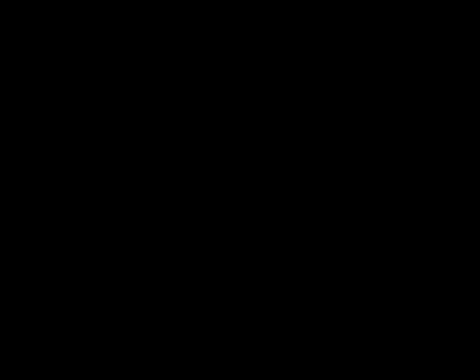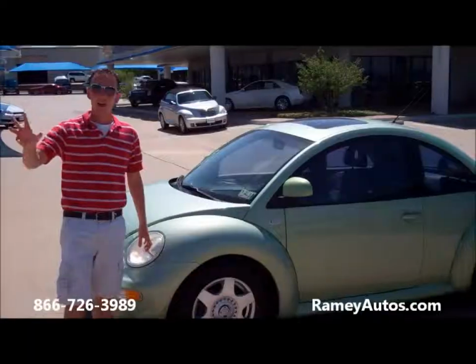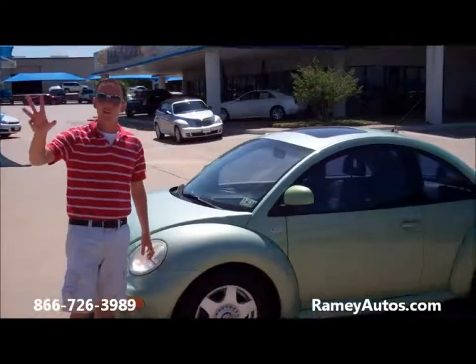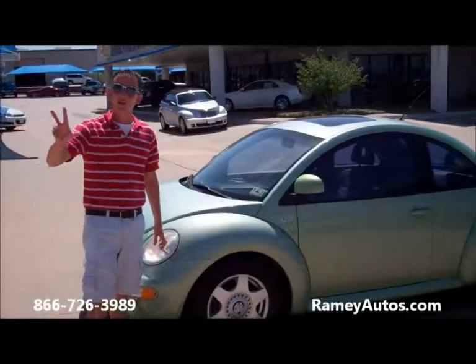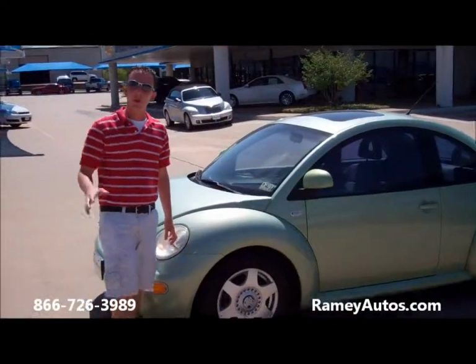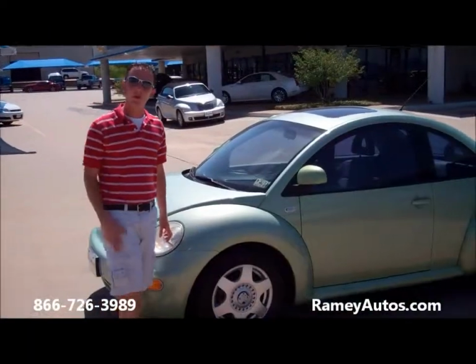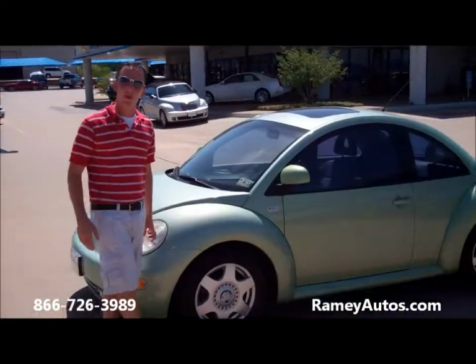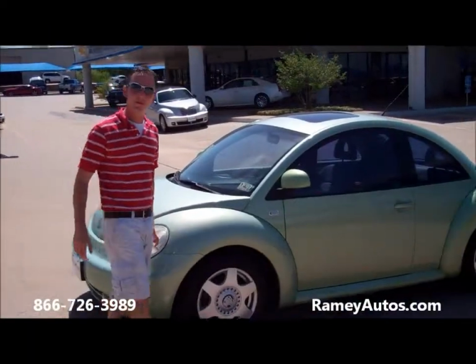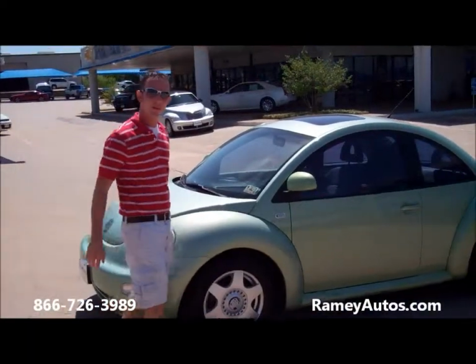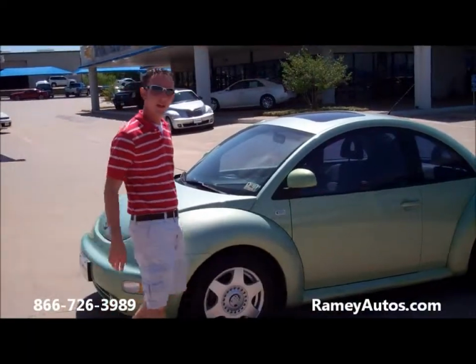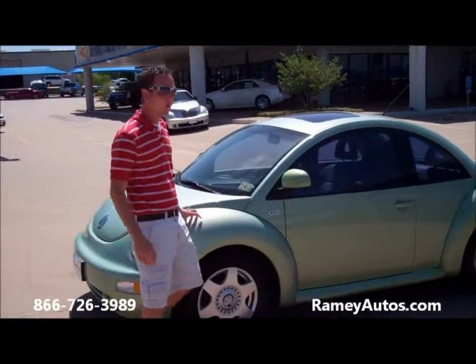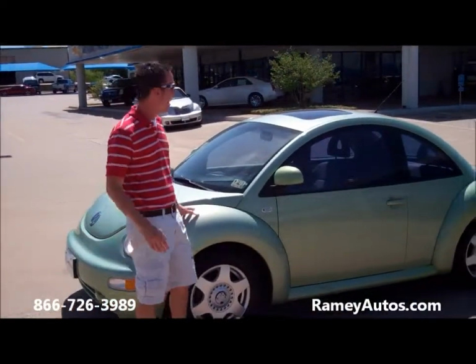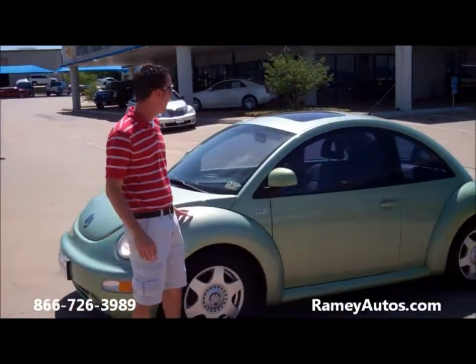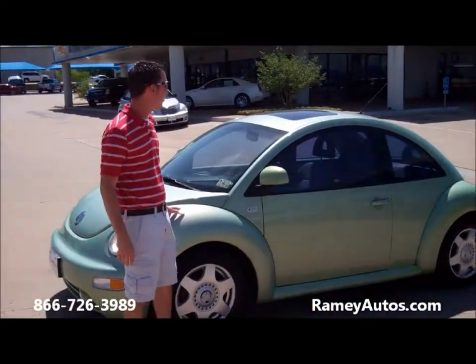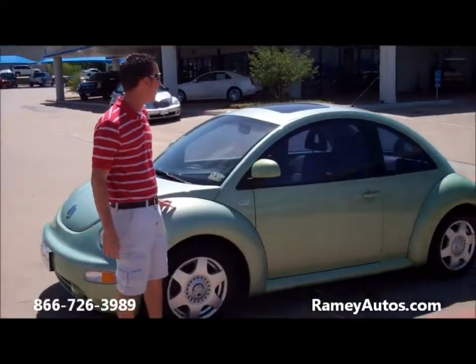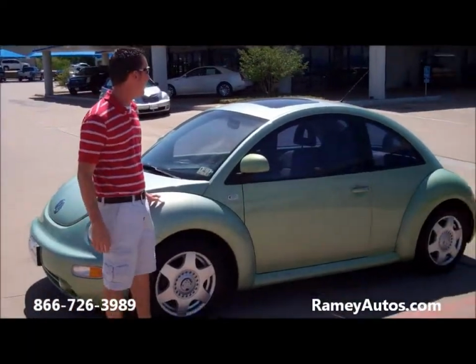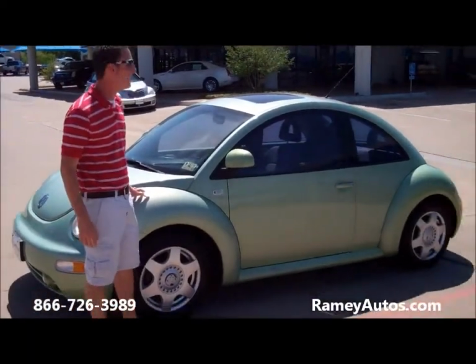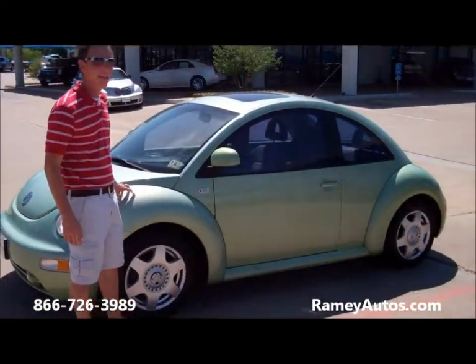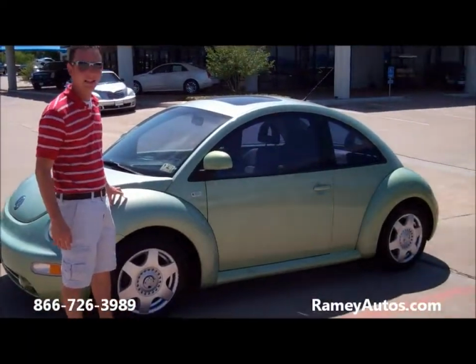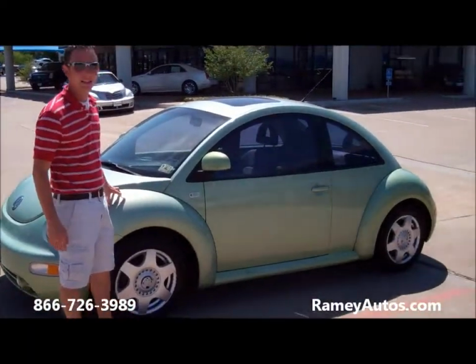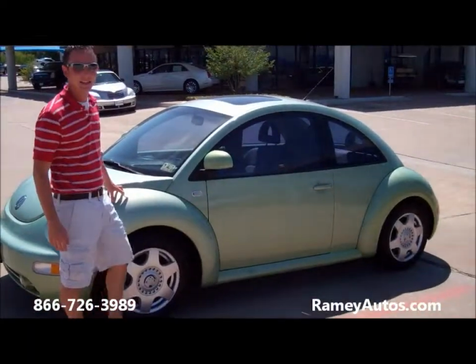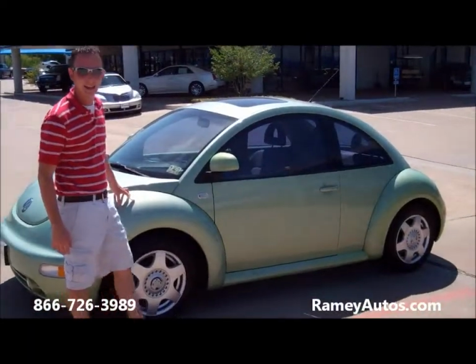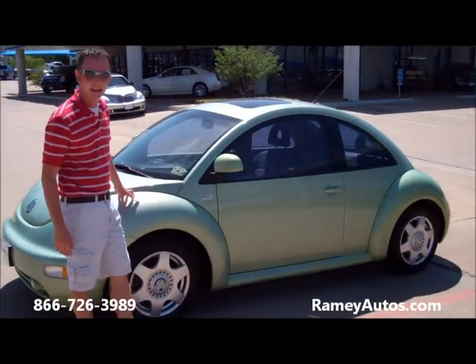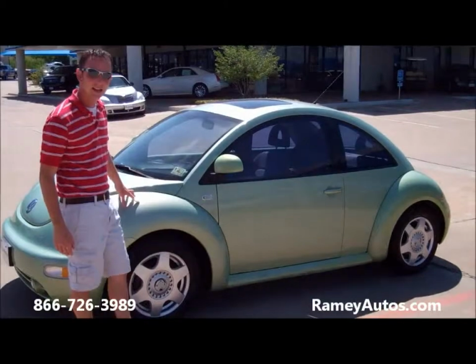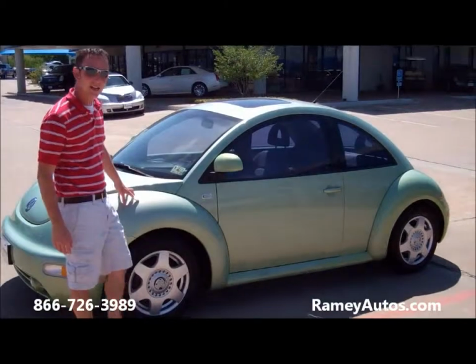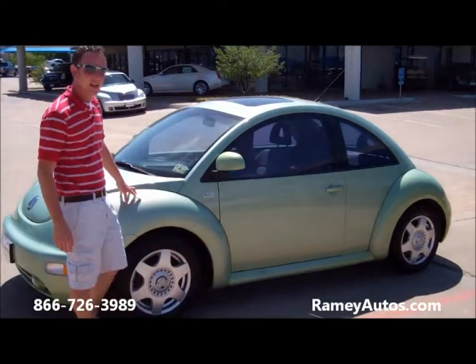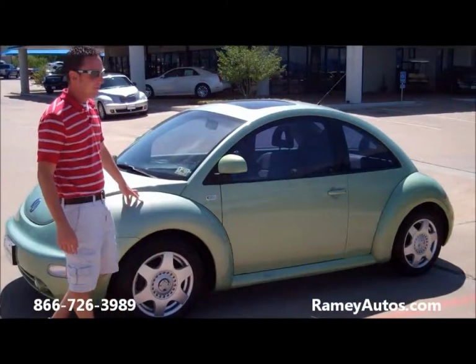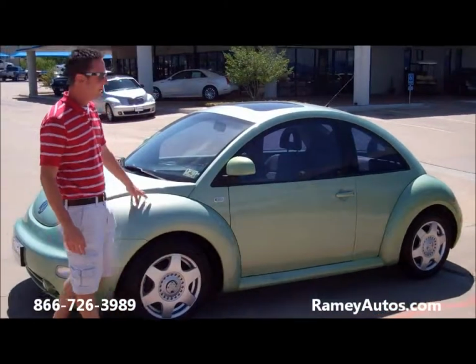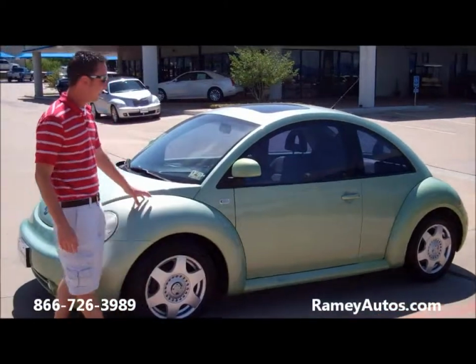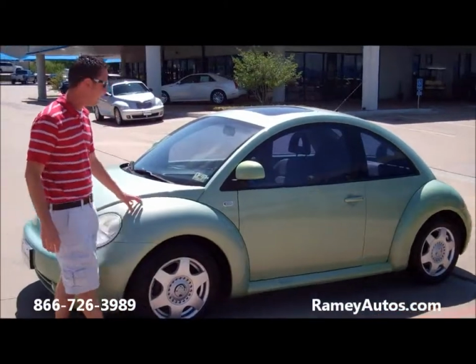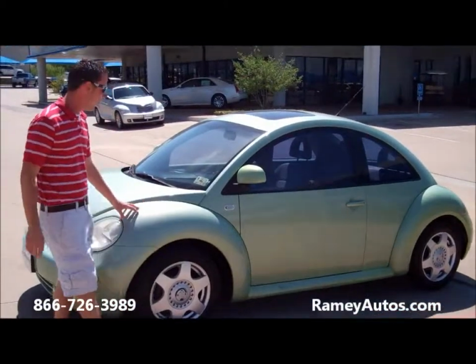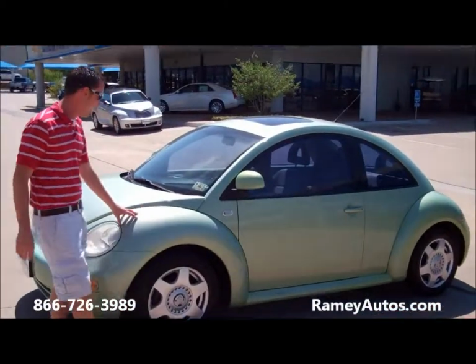Hey folks, Burt here at Ramey Chevrolet. What I have for you today is a $19.99 VW Bug.